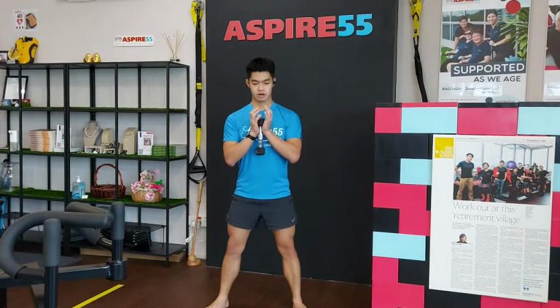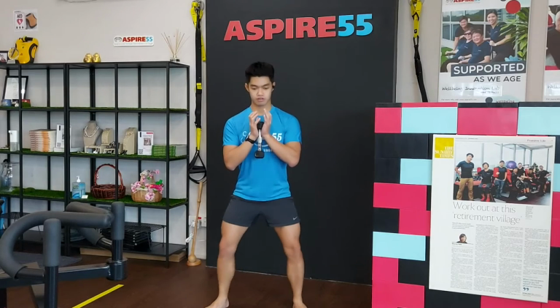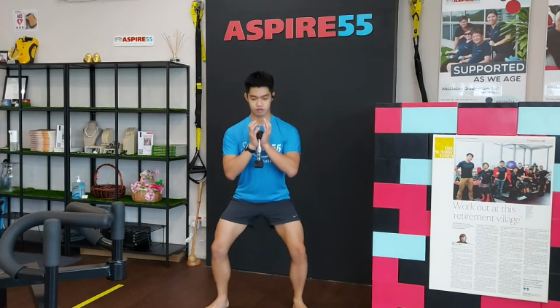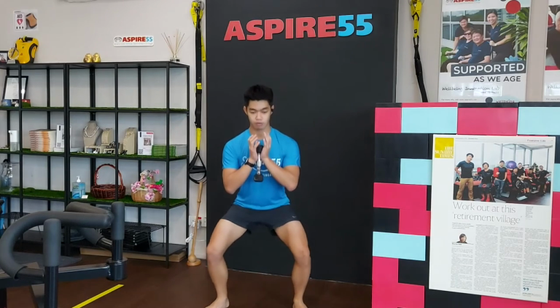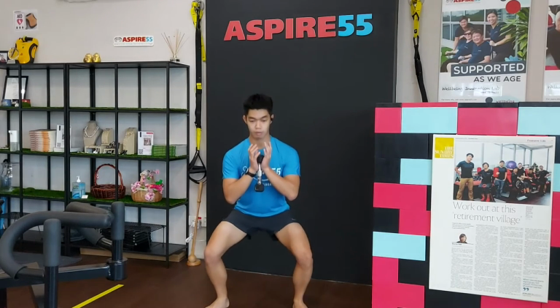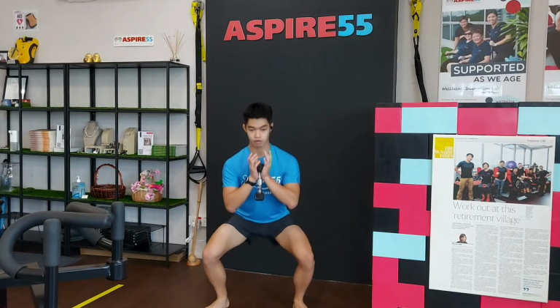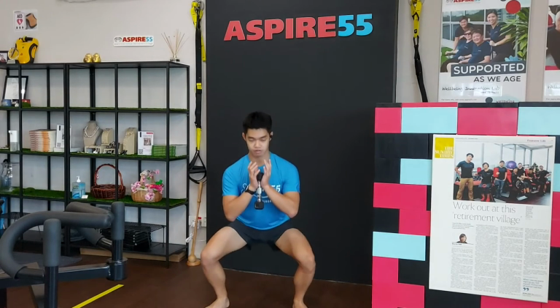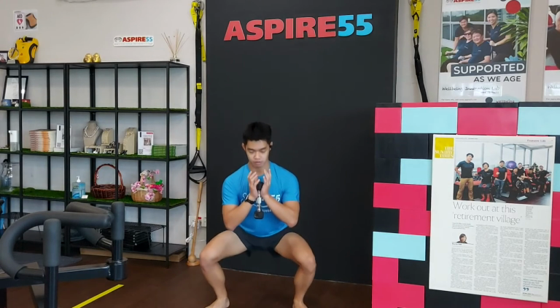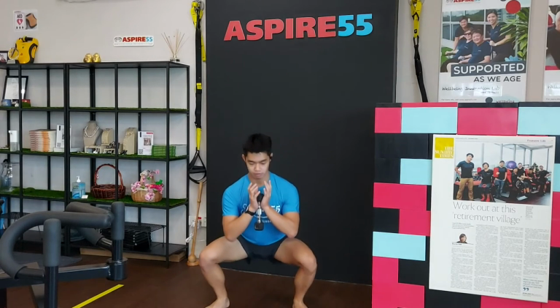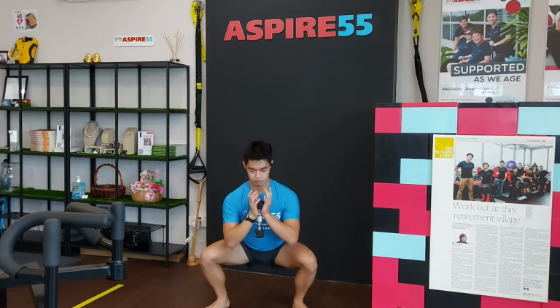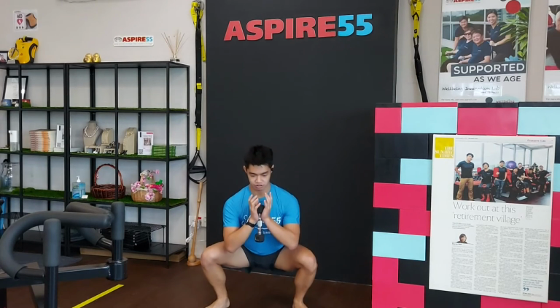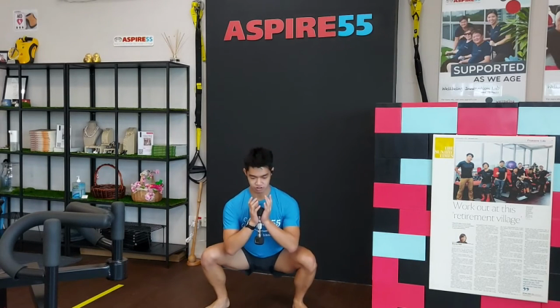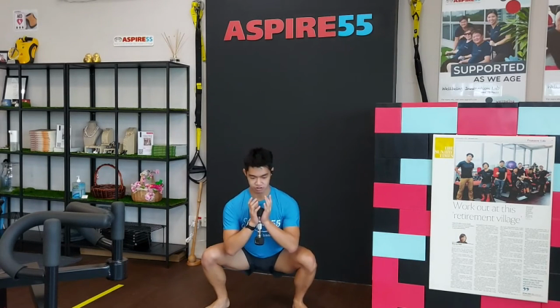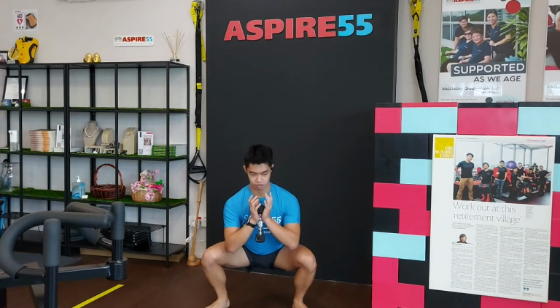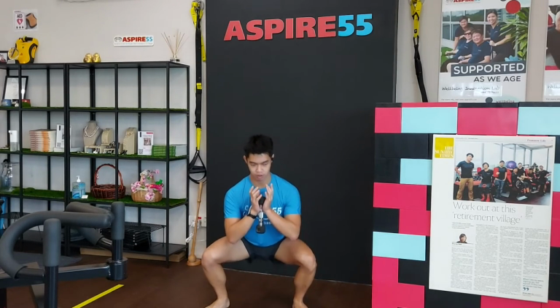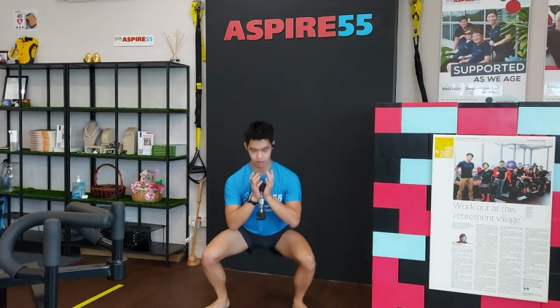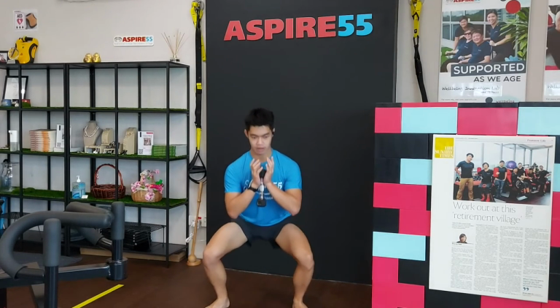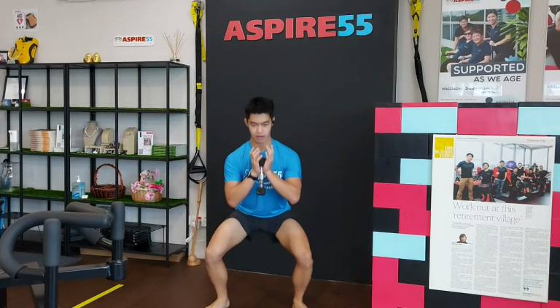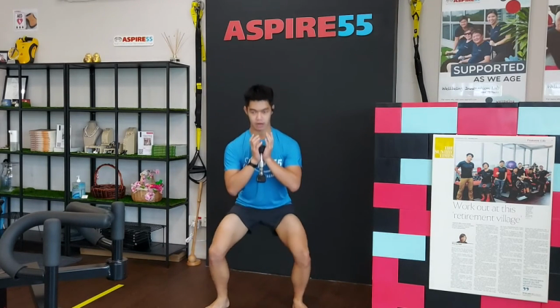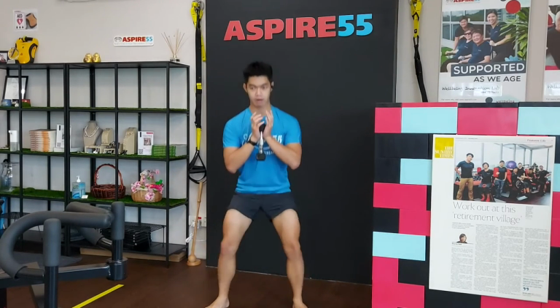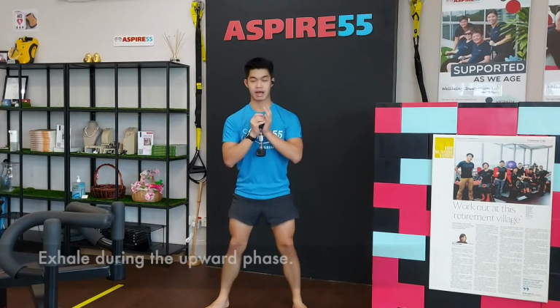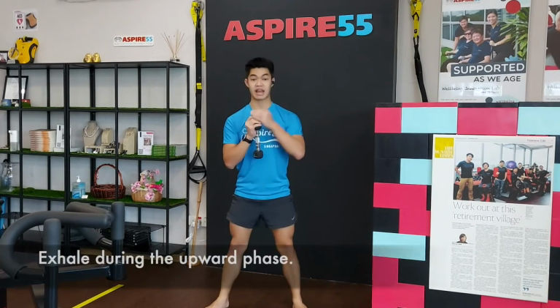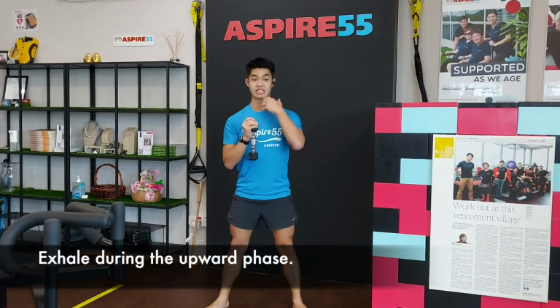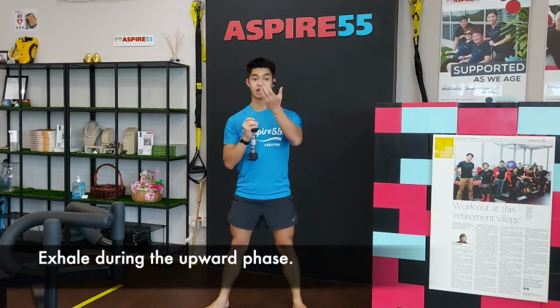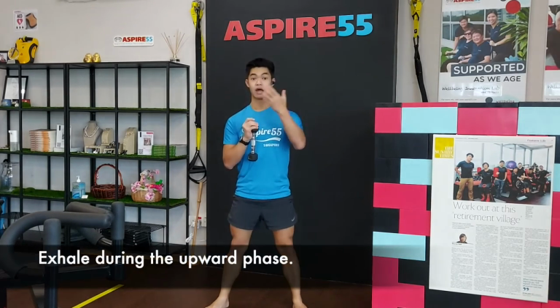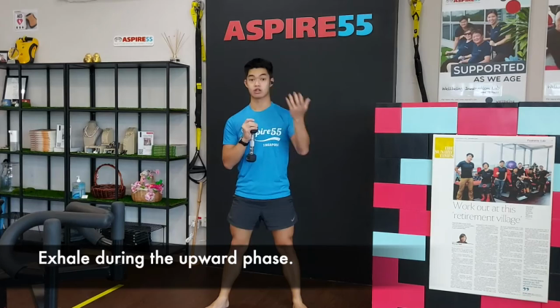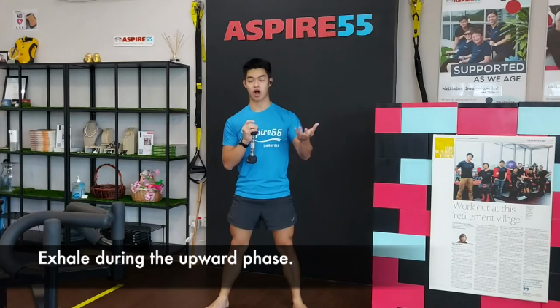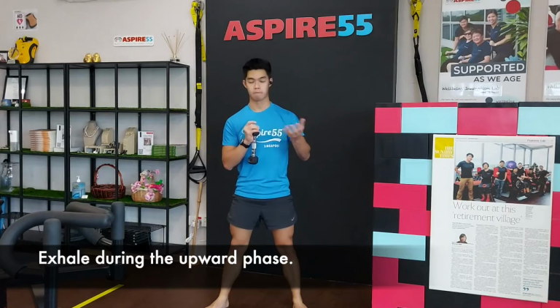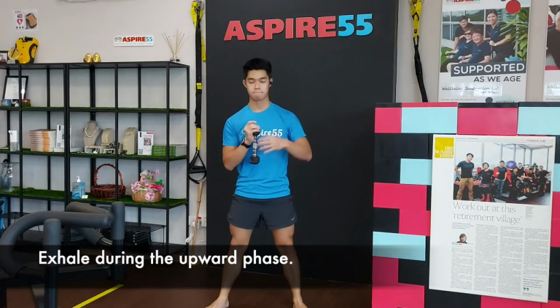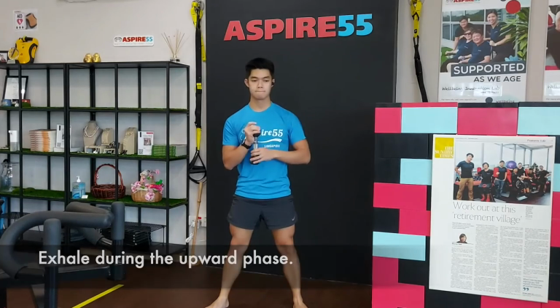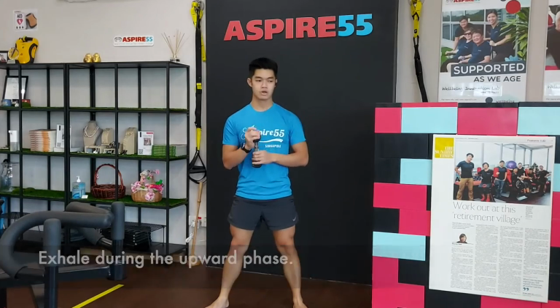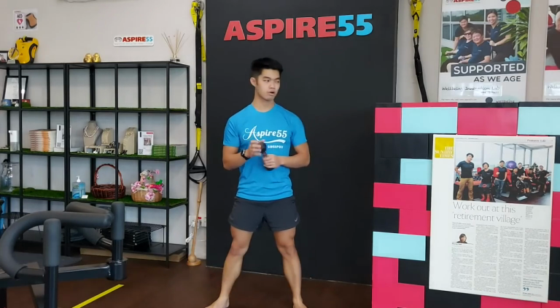Alright, just for those repetitions, go down and come up and exhale at the top.